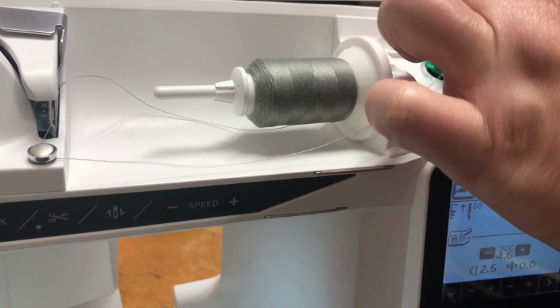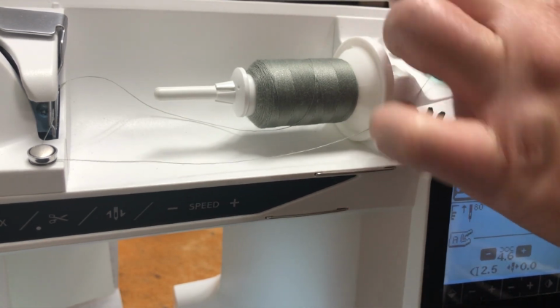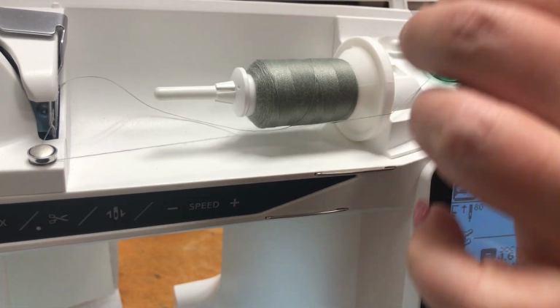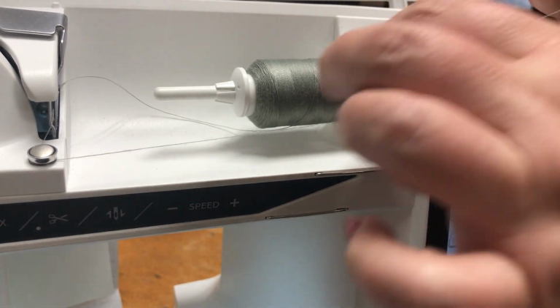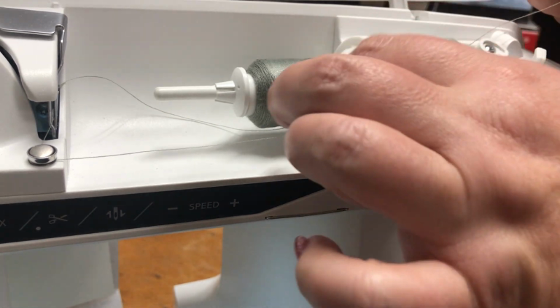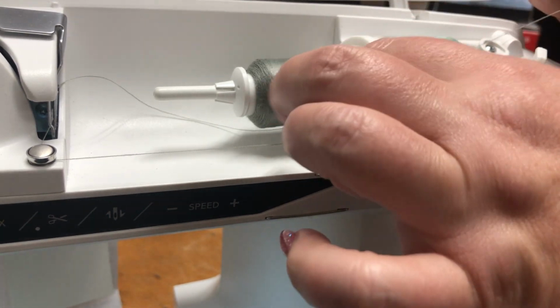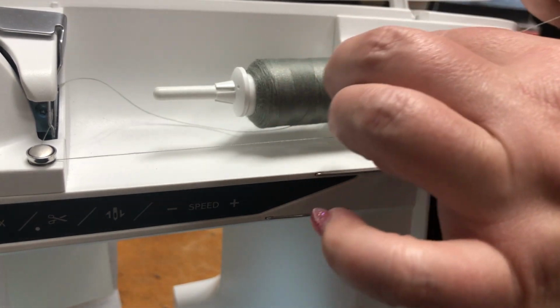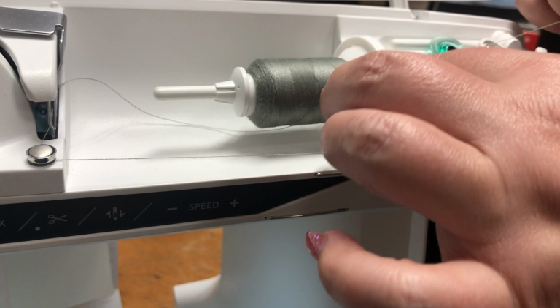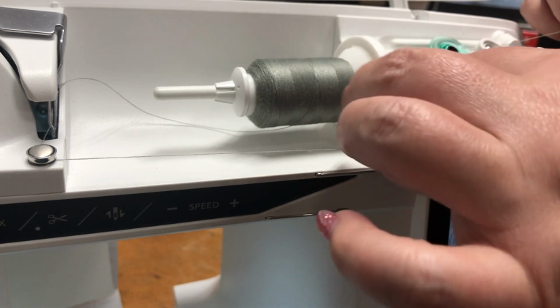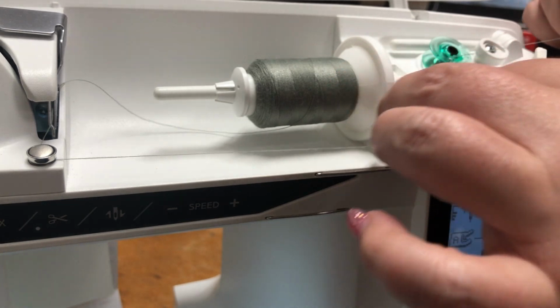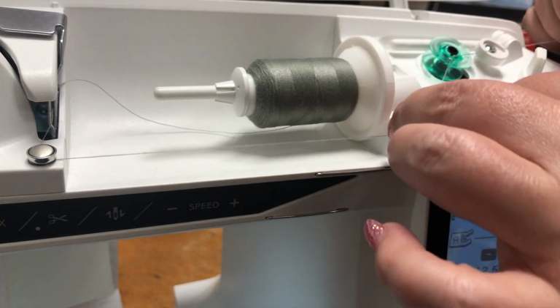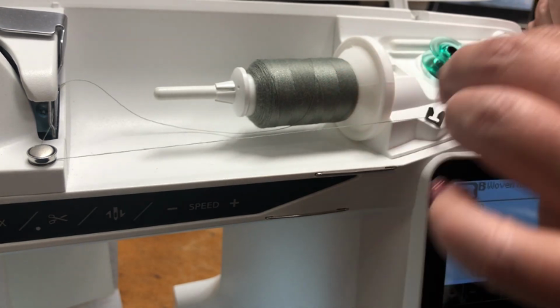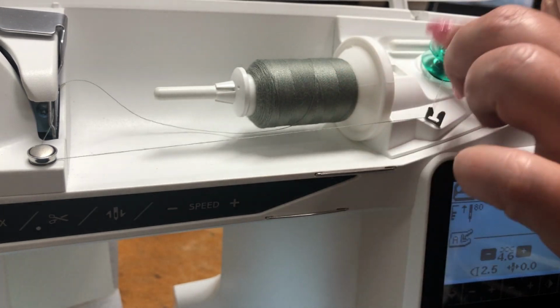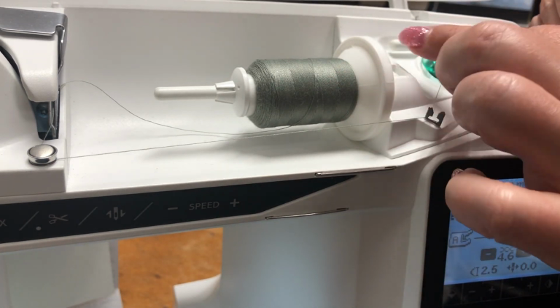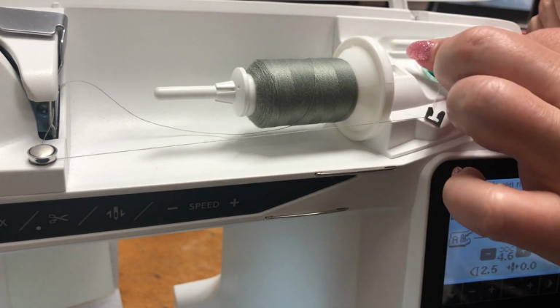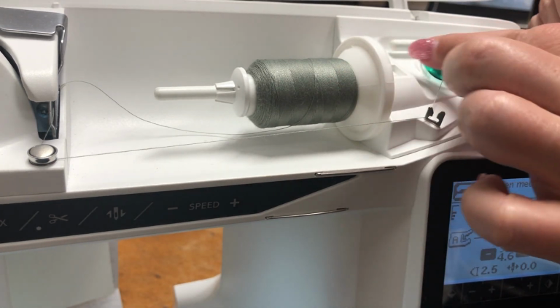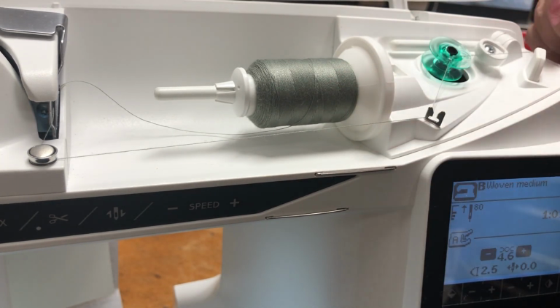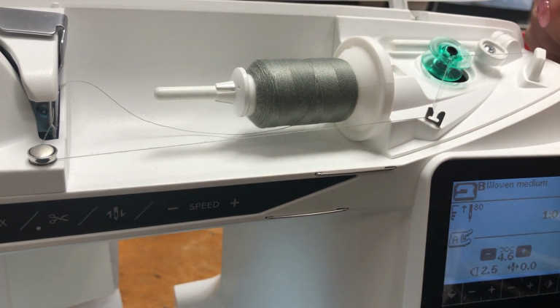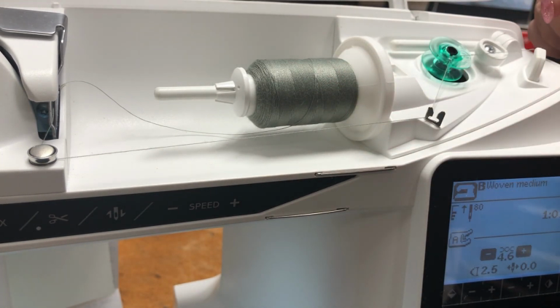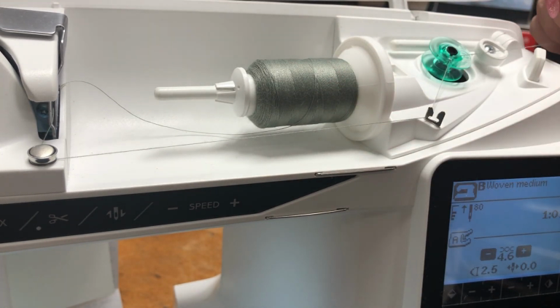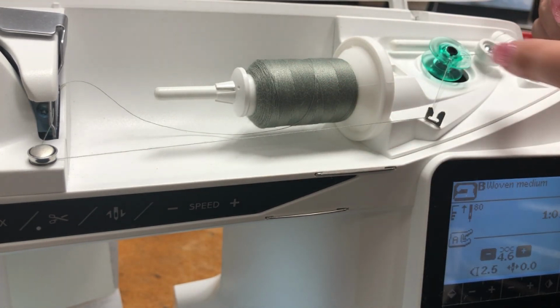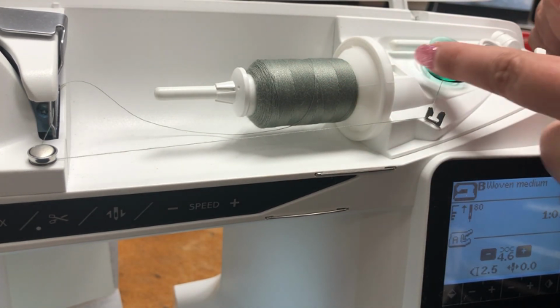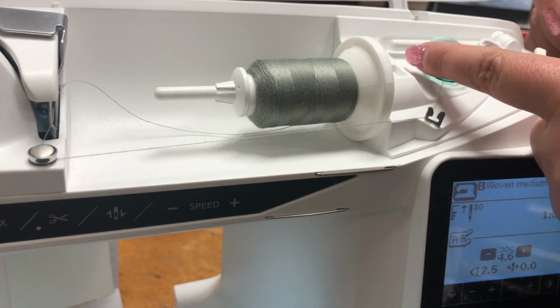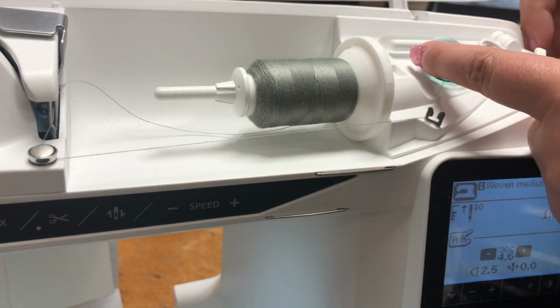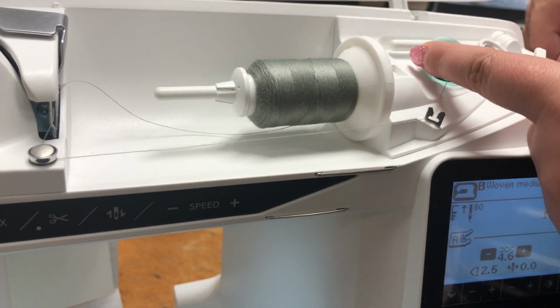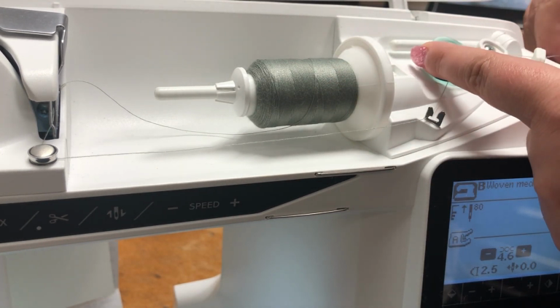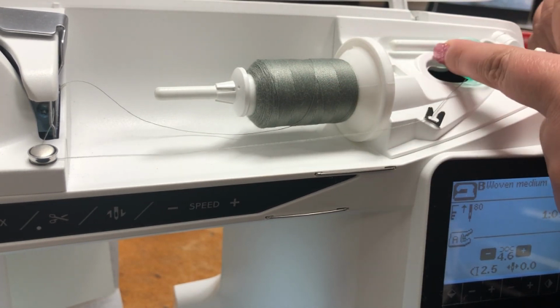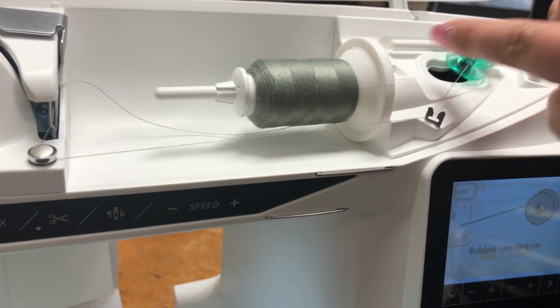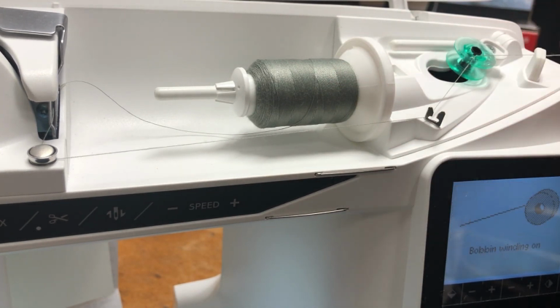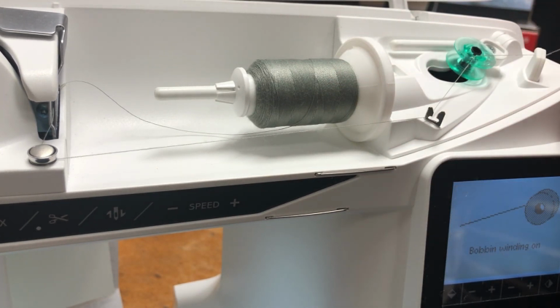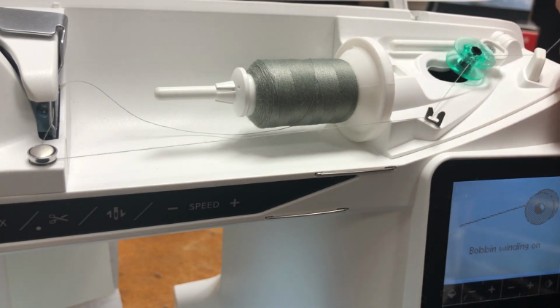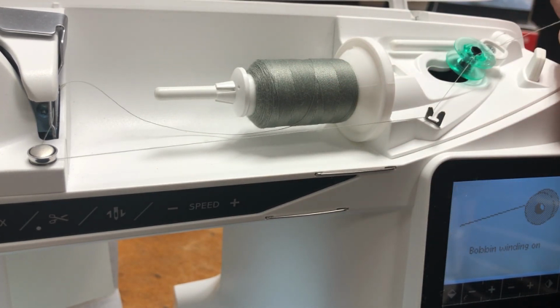Make sure you push your bobbin down all the way so that you don't get any bobbin winding underneath the bobbin.